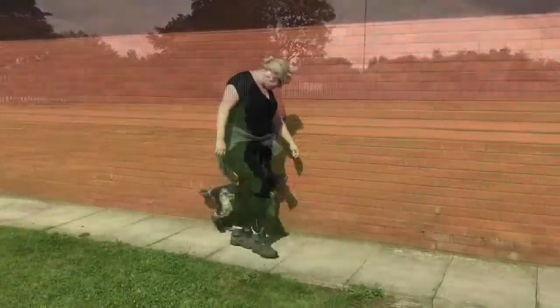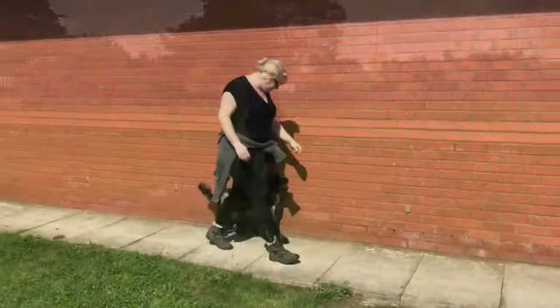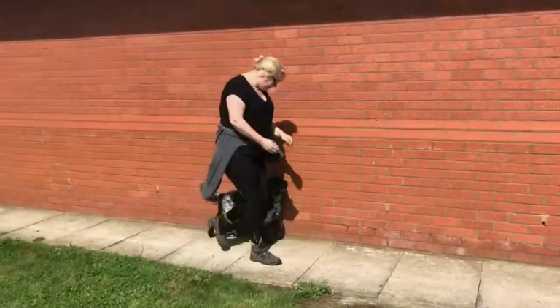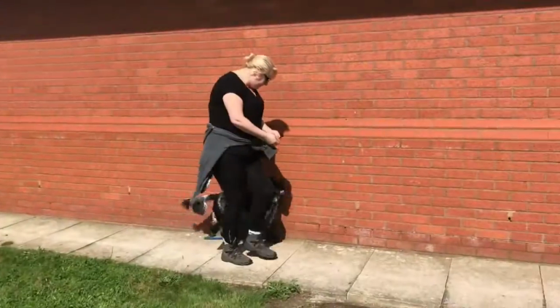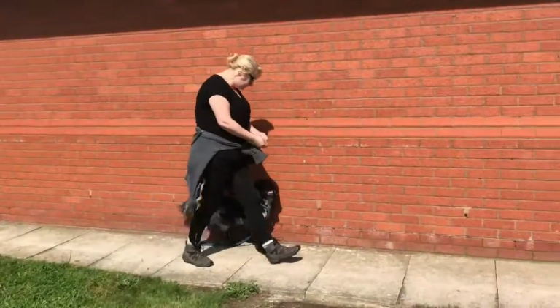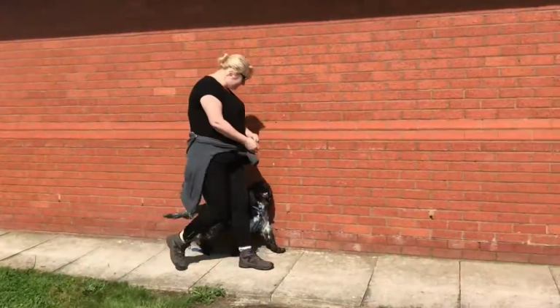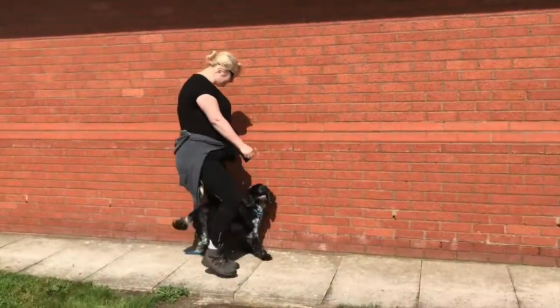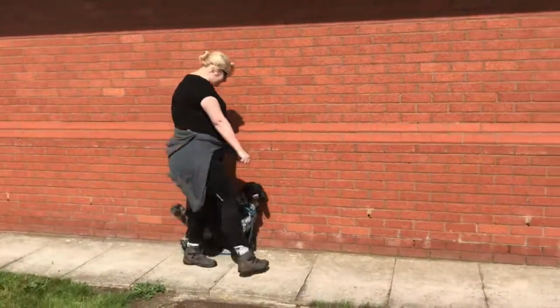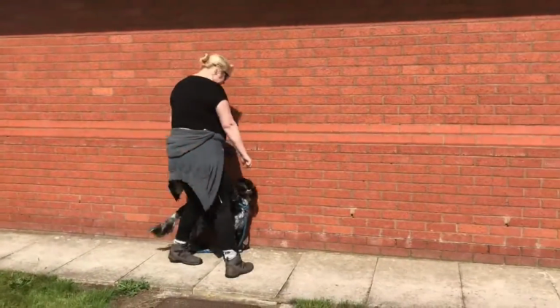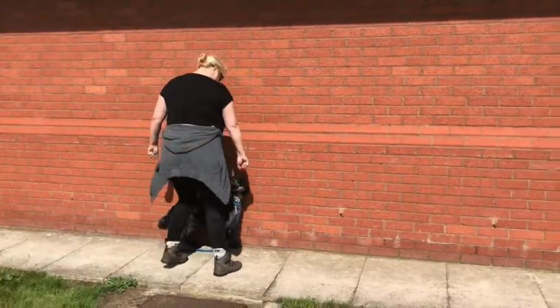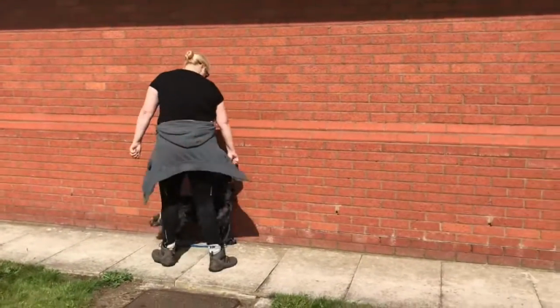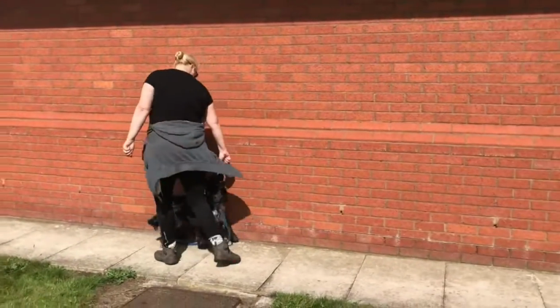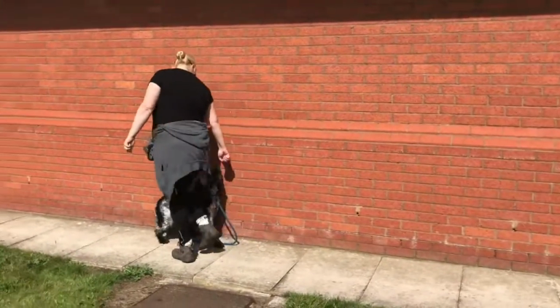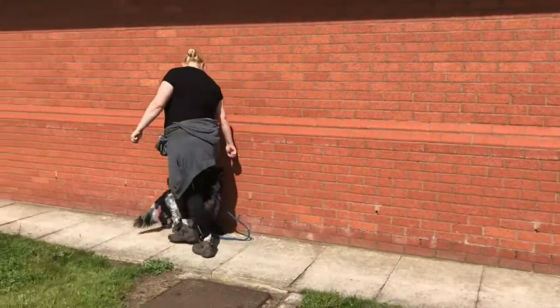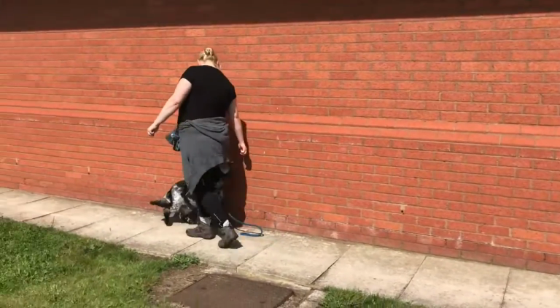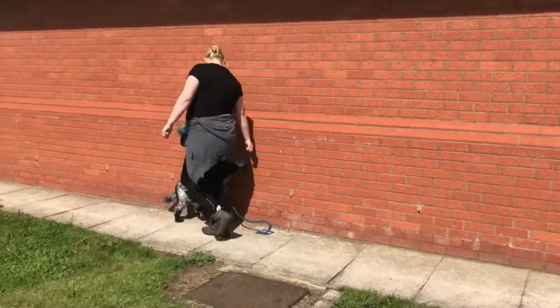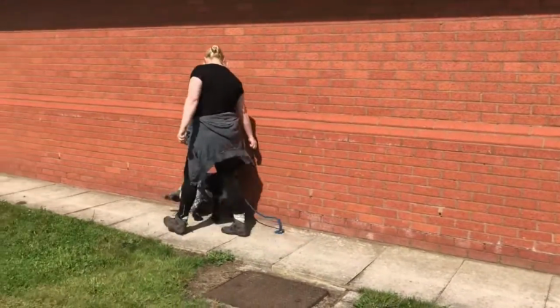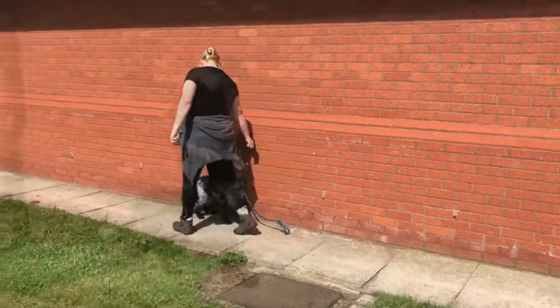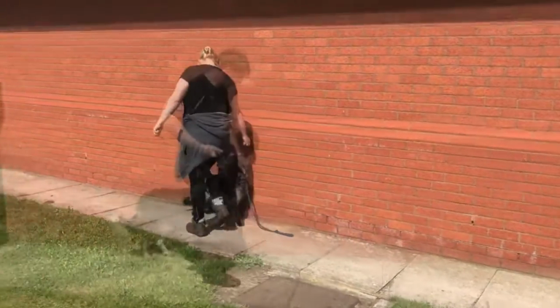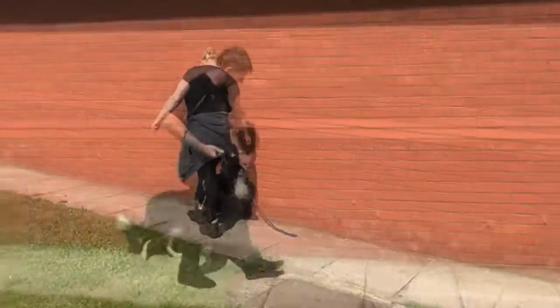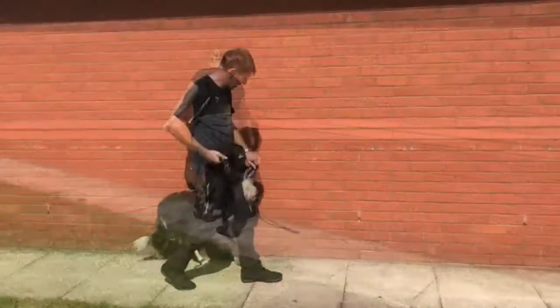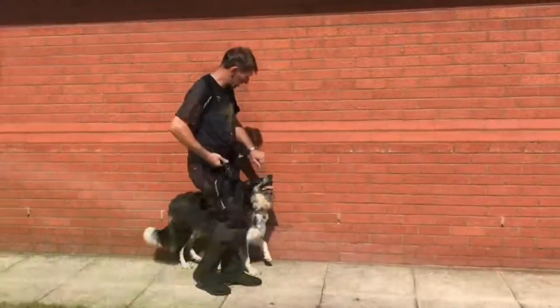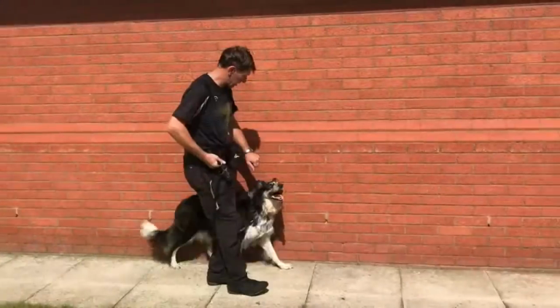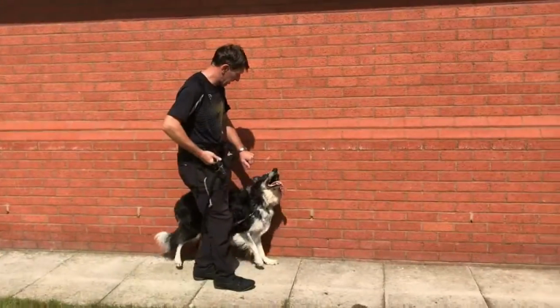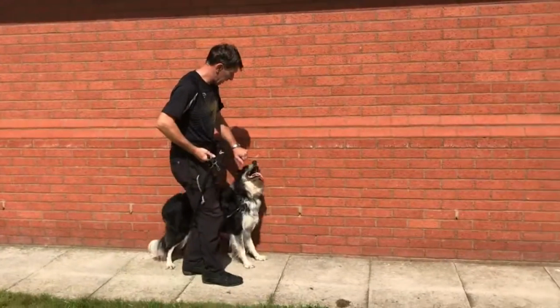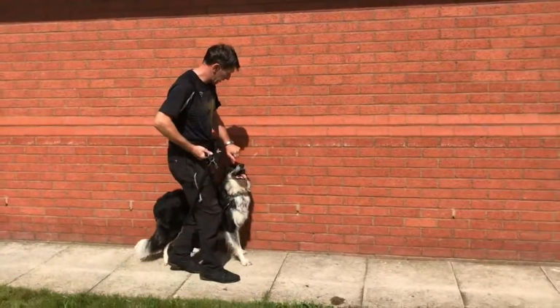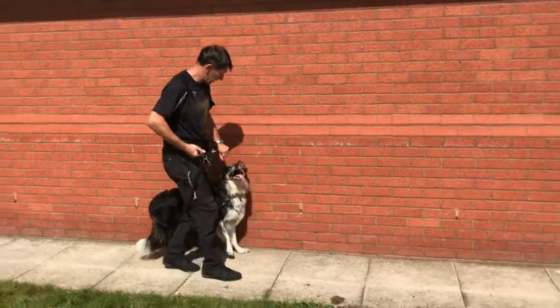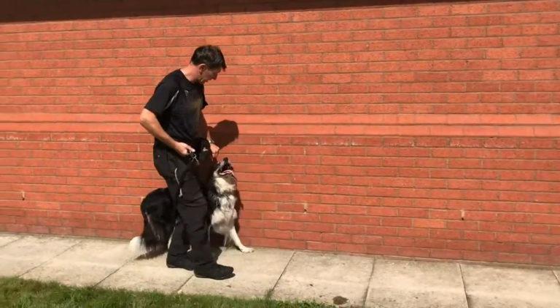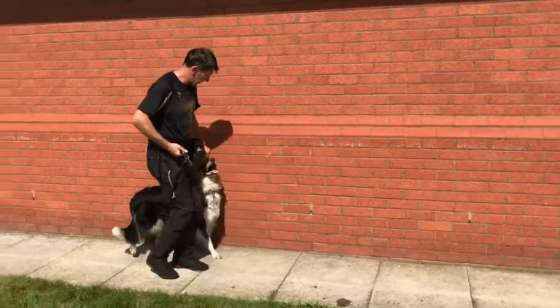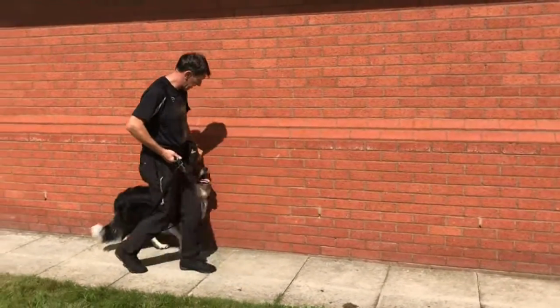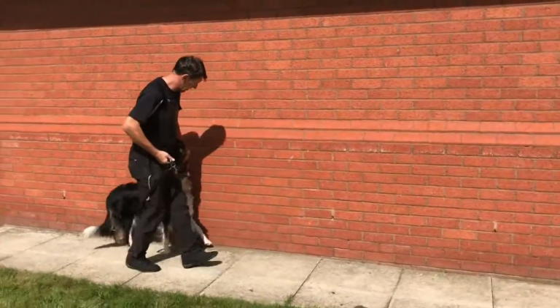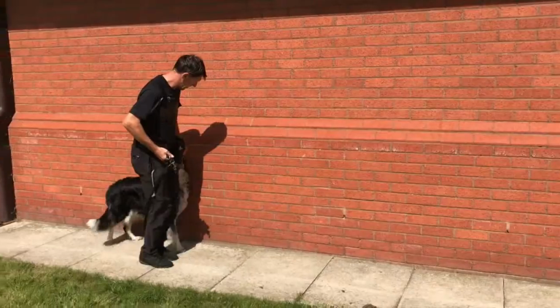Now let's have a look at some school members who are putting their dogs through the same process.